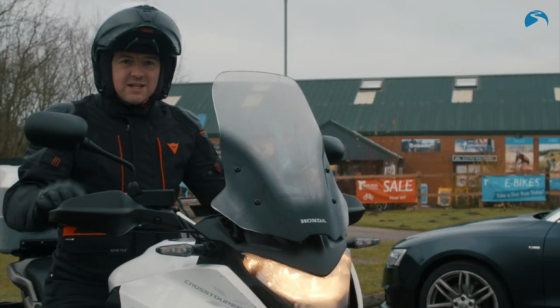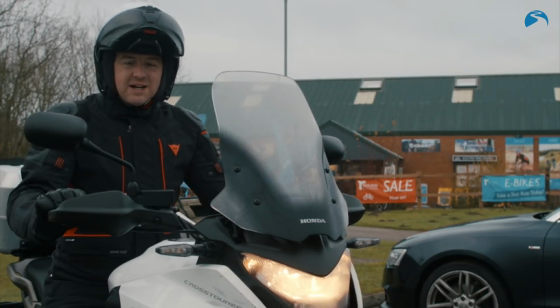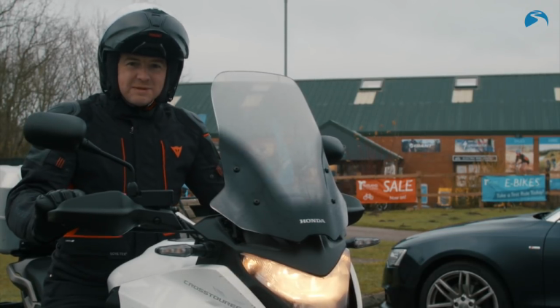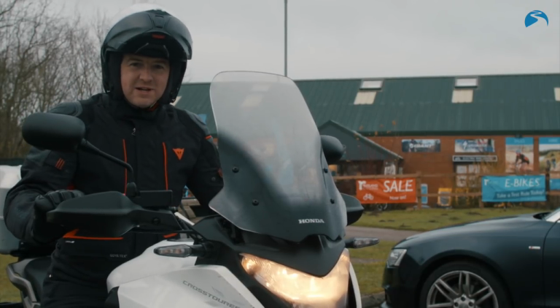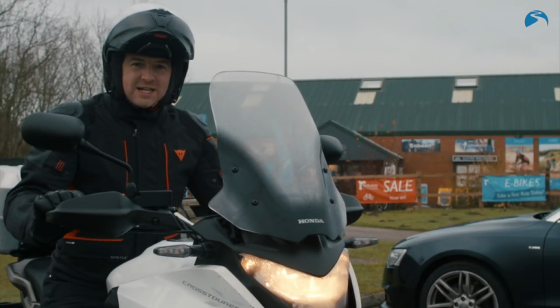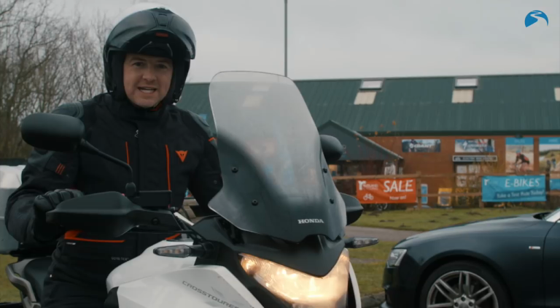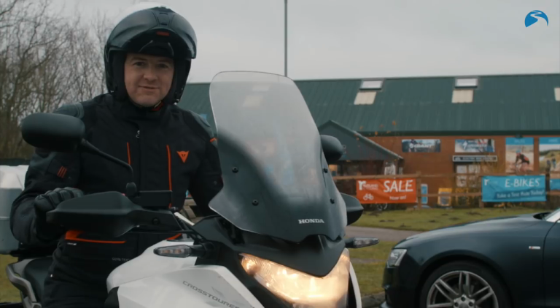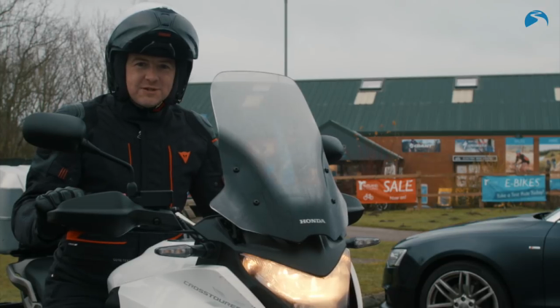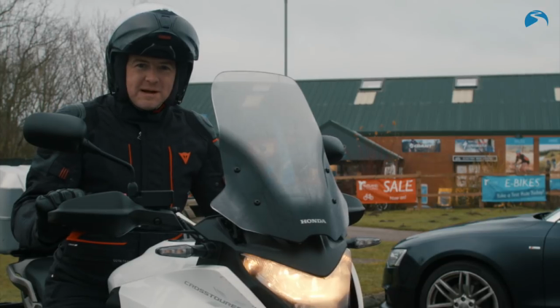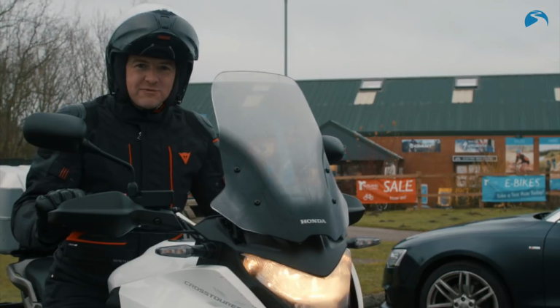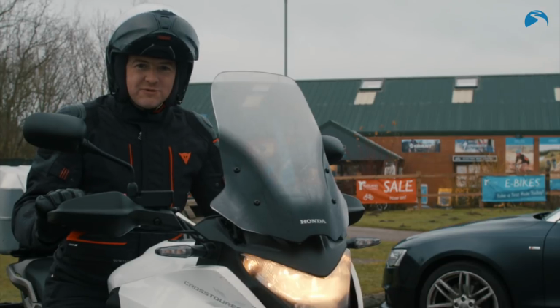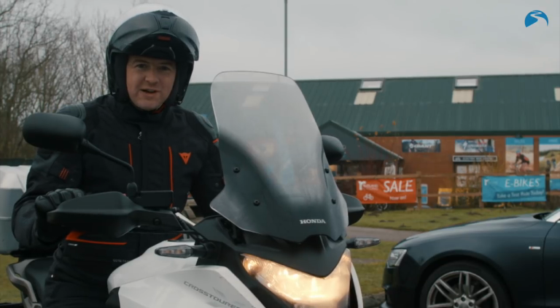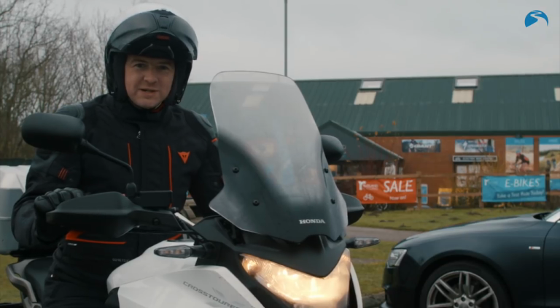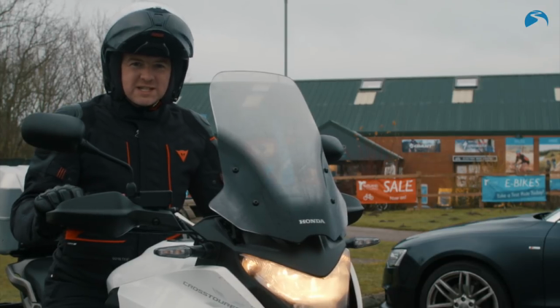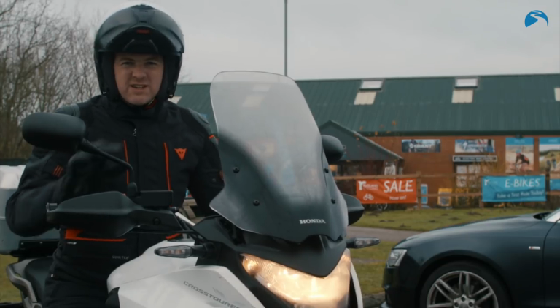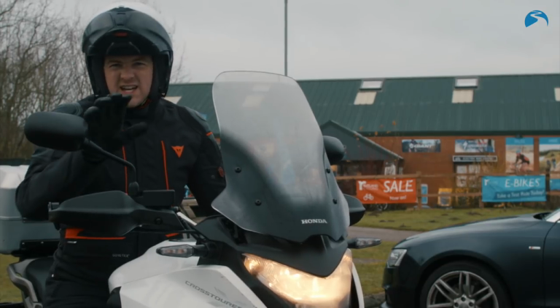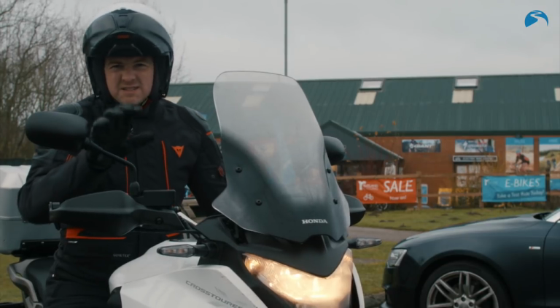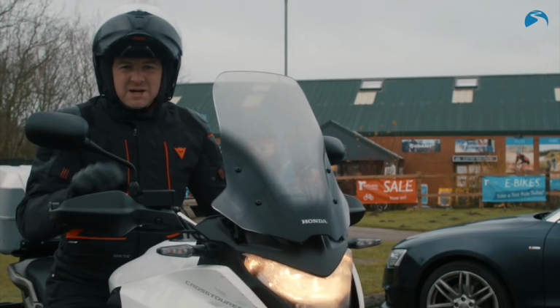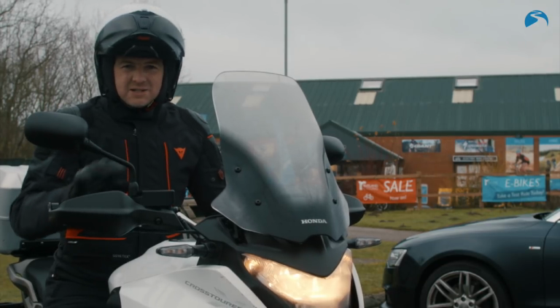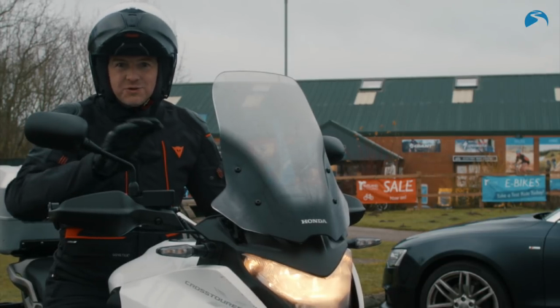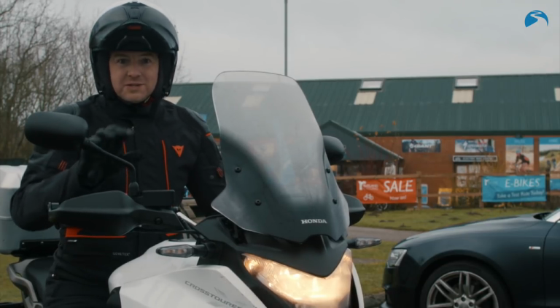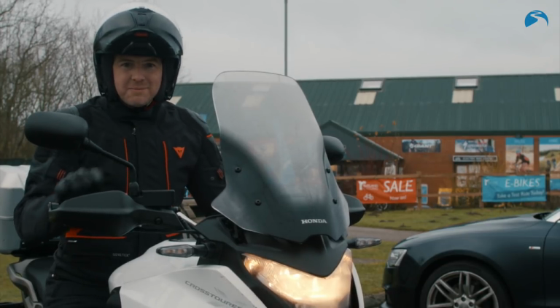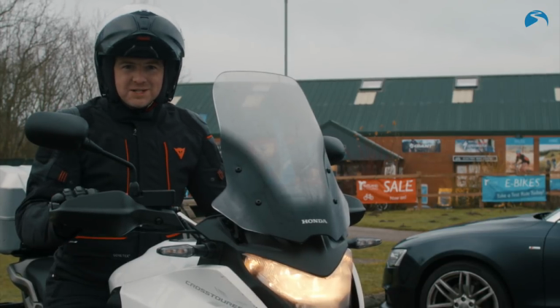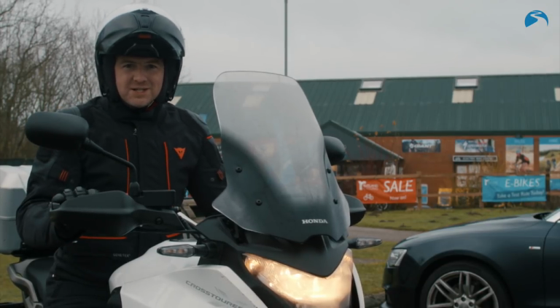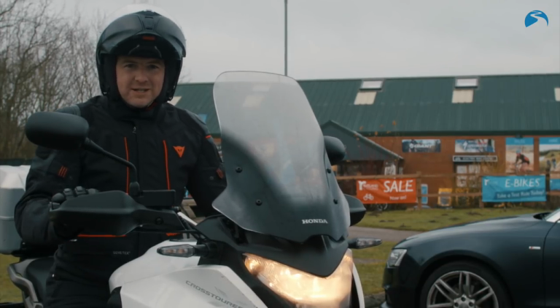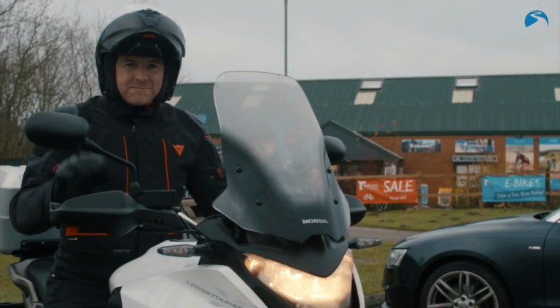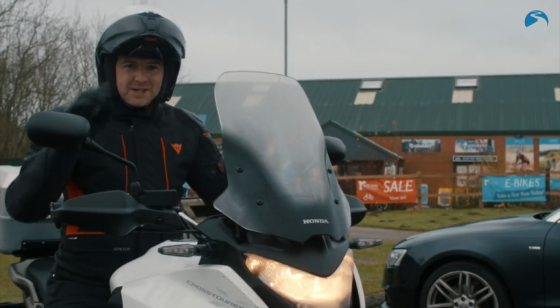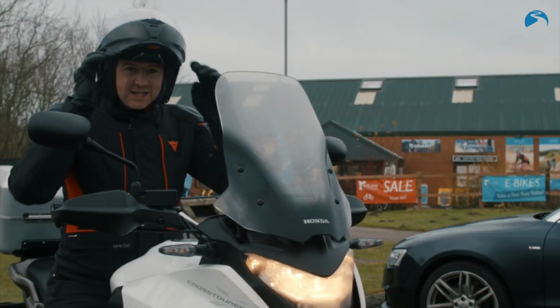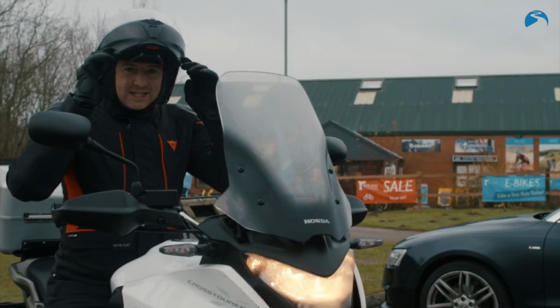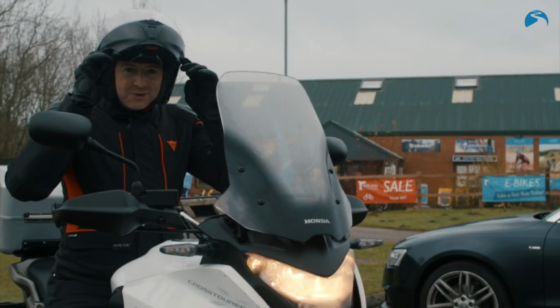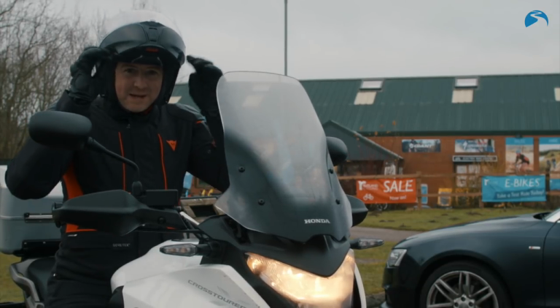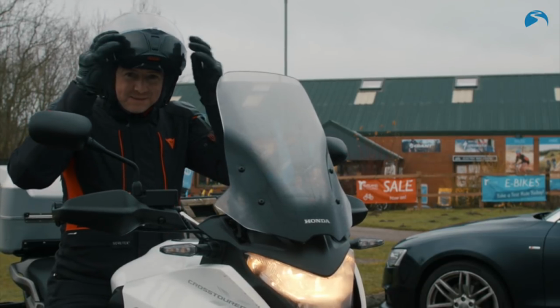I've been riding in it for about four or five weeks, covered a thousand miles in all temperatures. I'm going to tell you all about it.